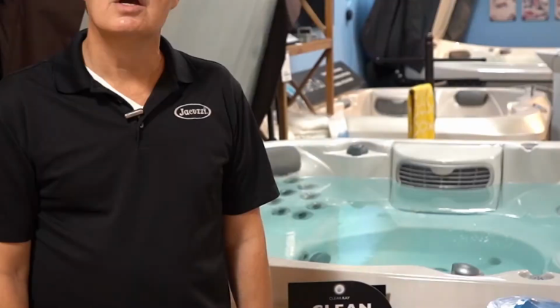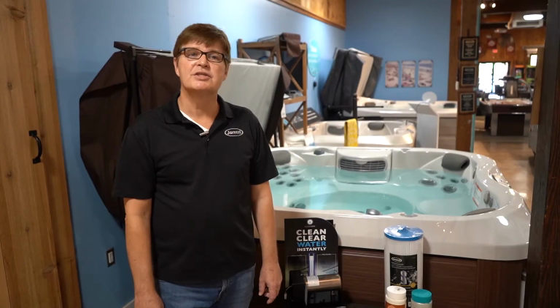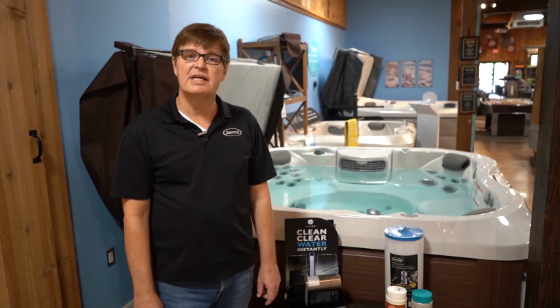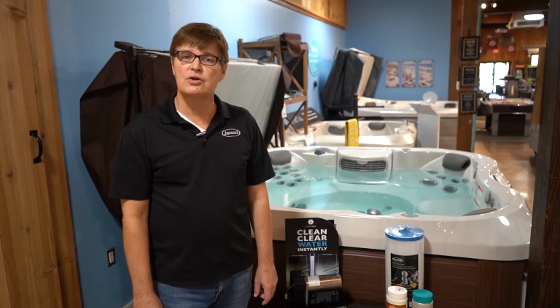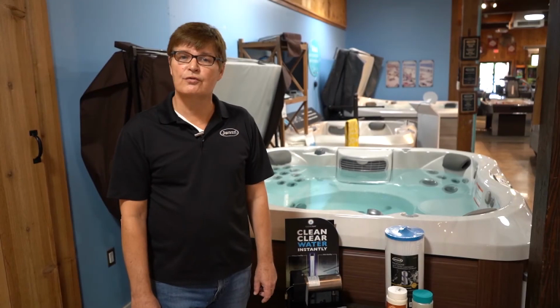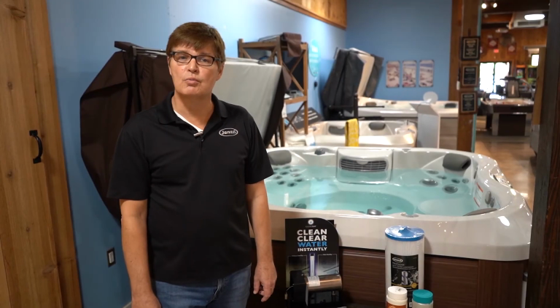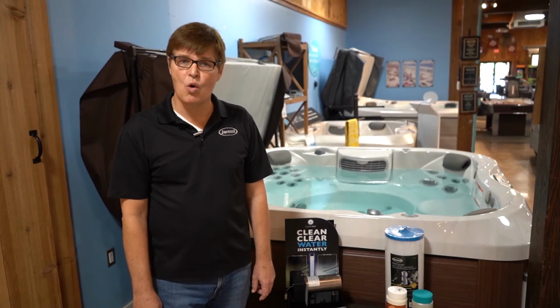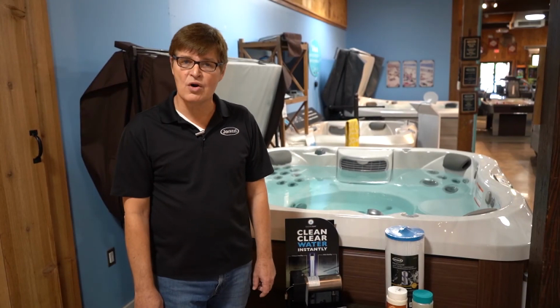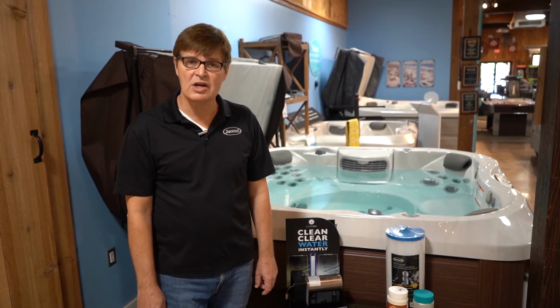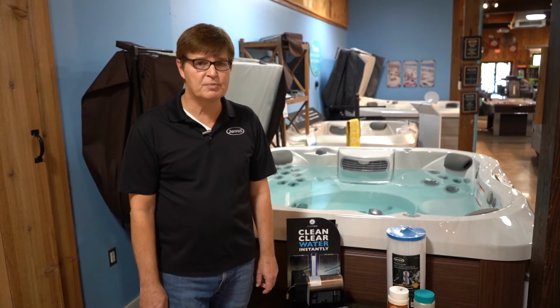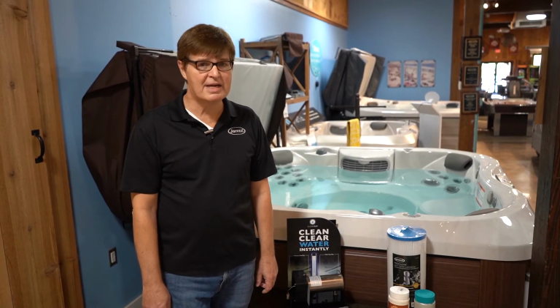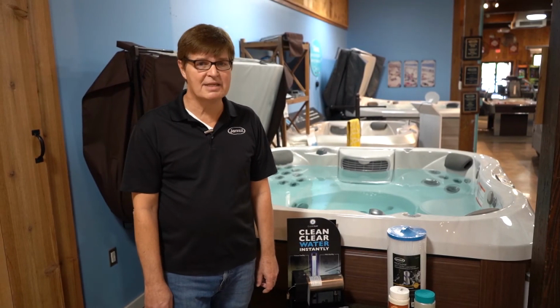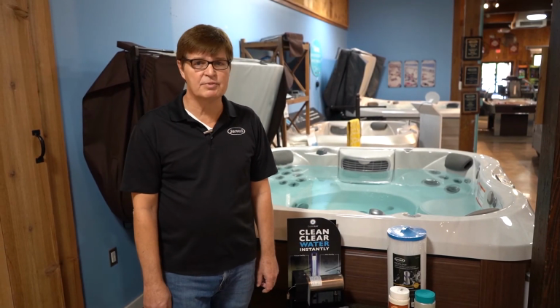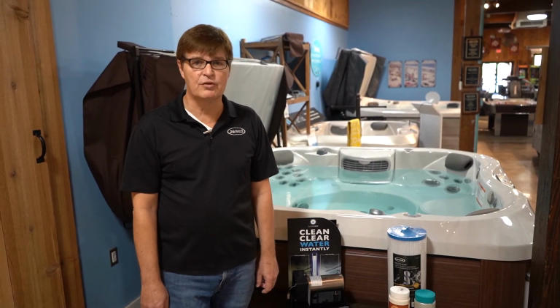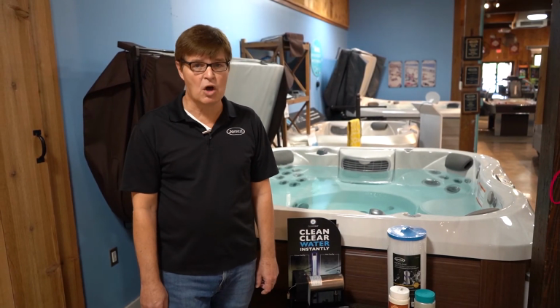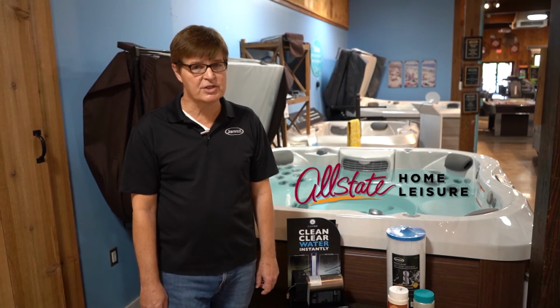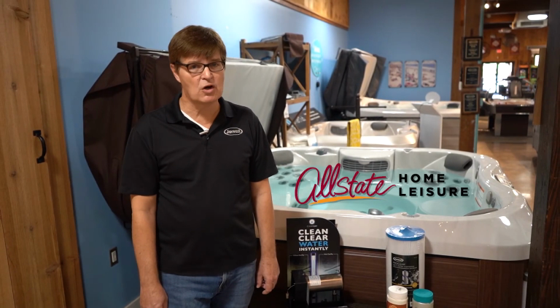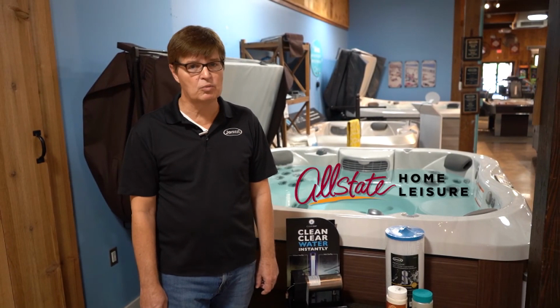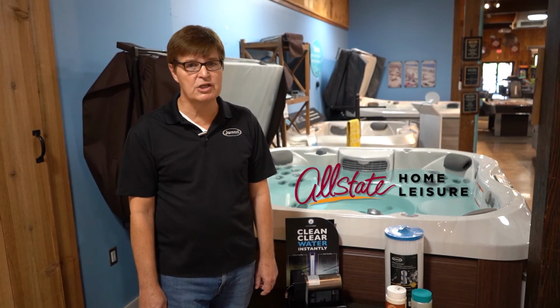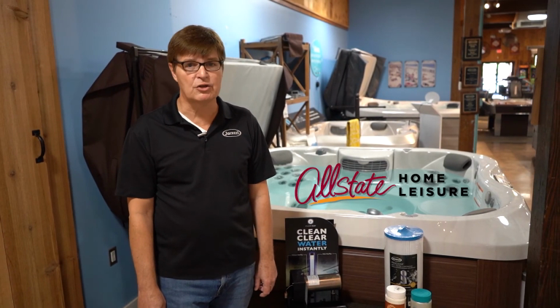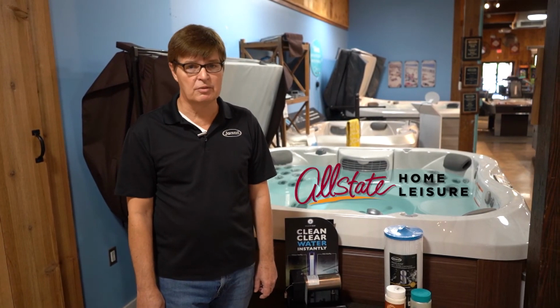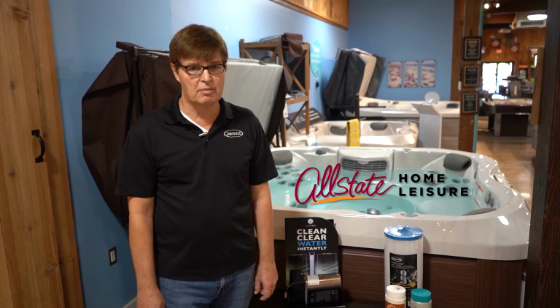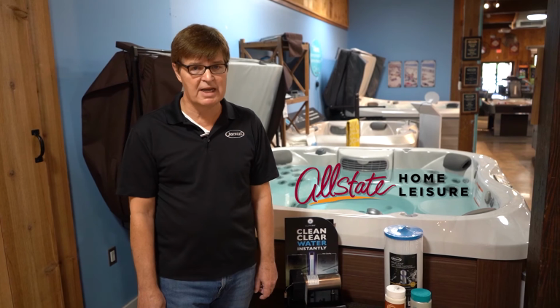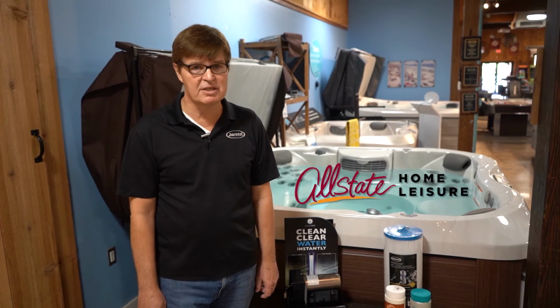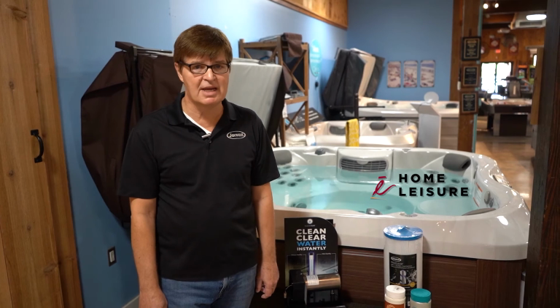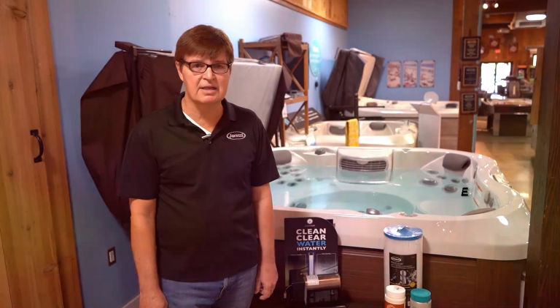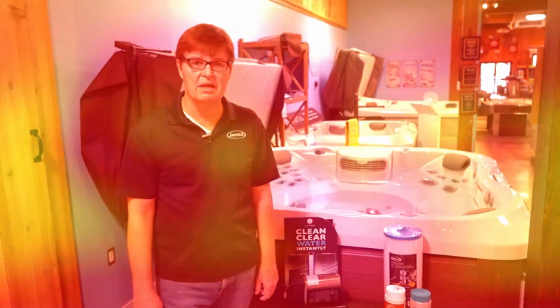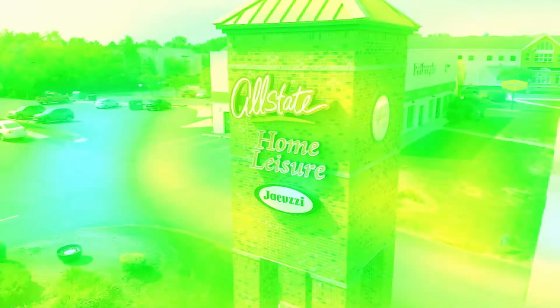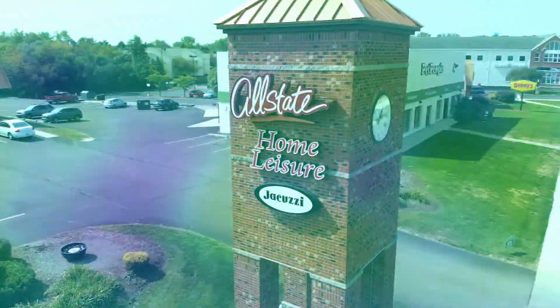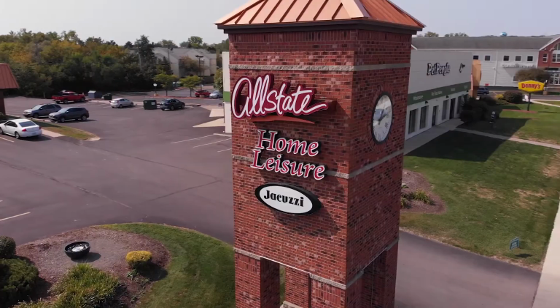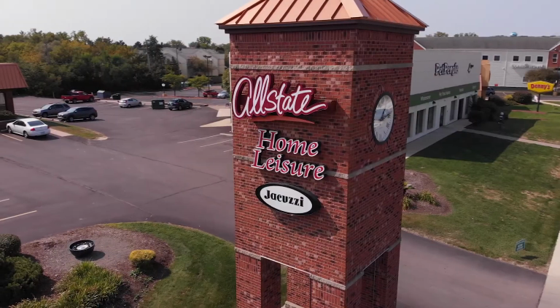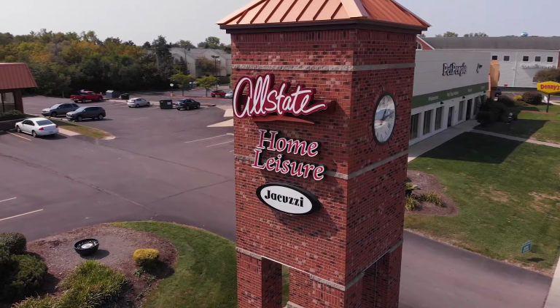Stay tuned for more spa tips from Allstate Home Leisure. My name is Dan — see you next time.